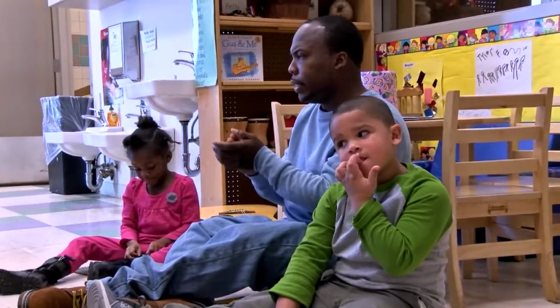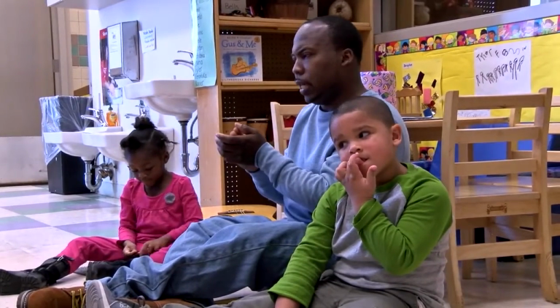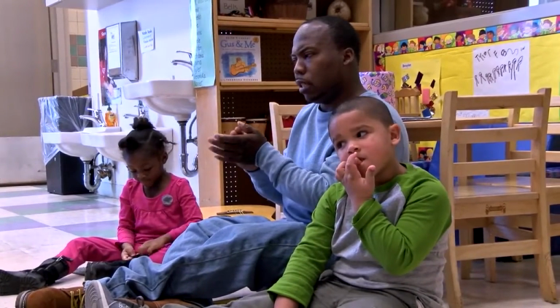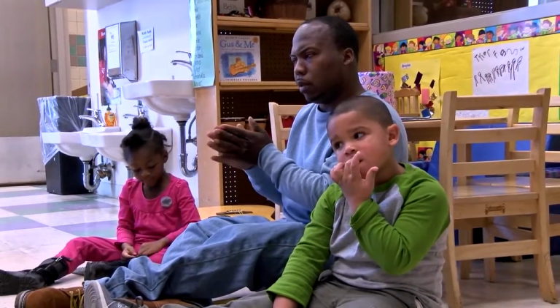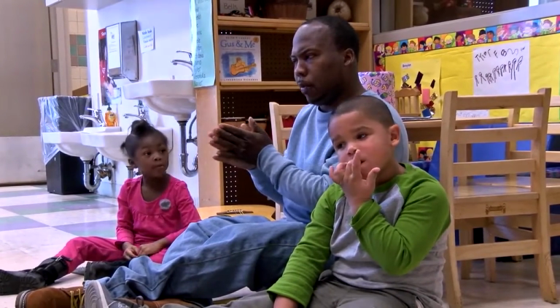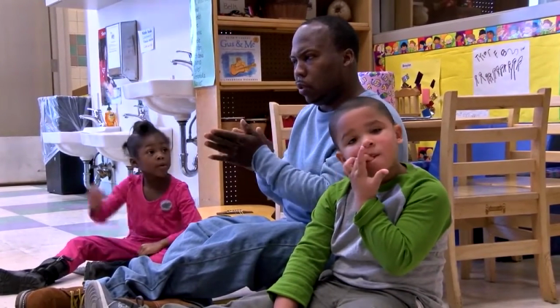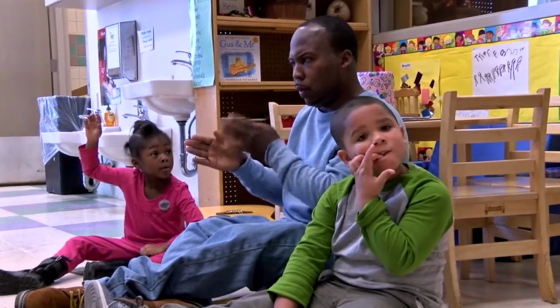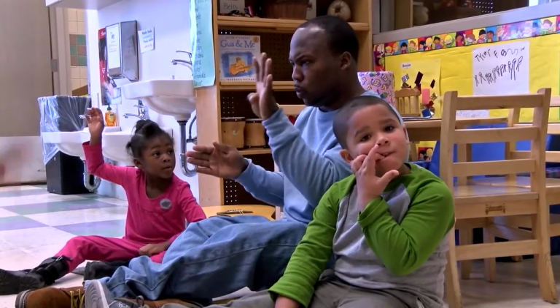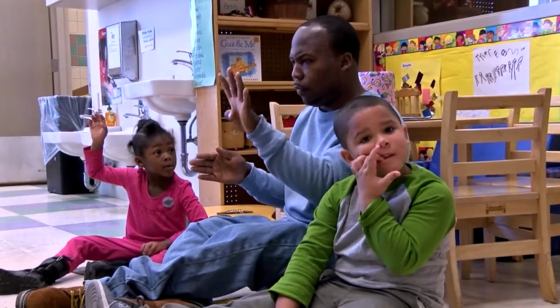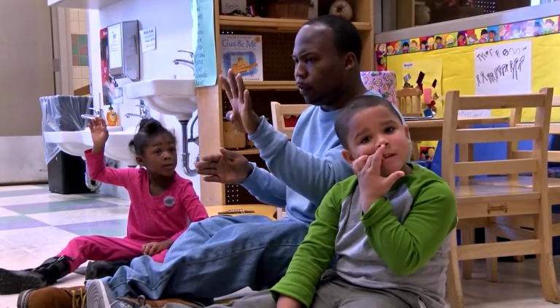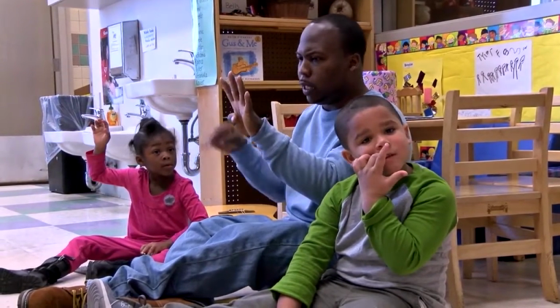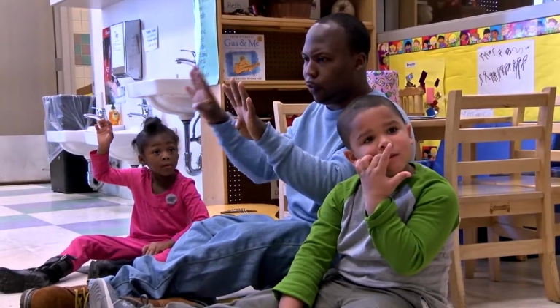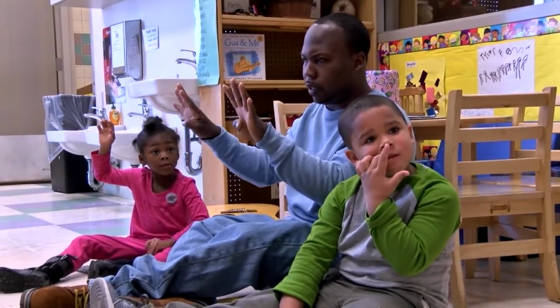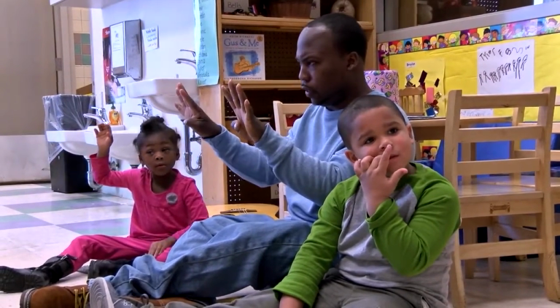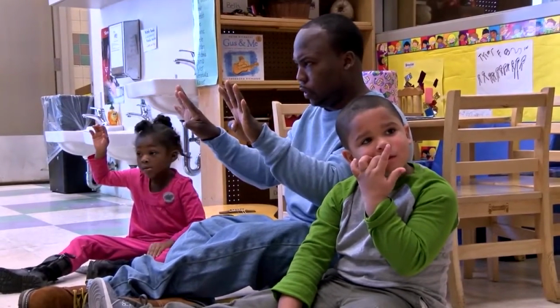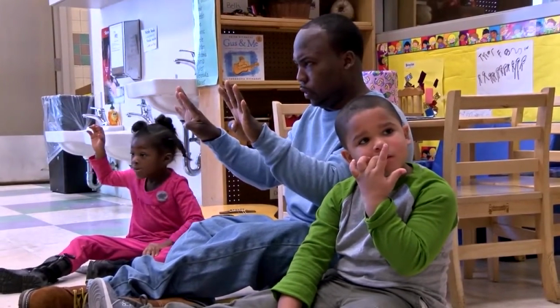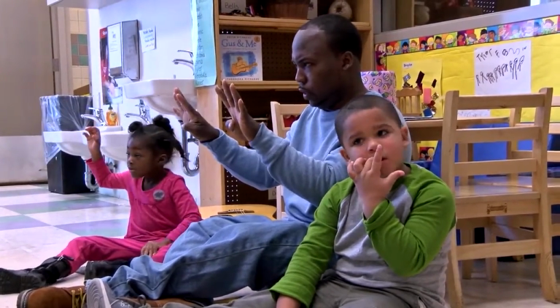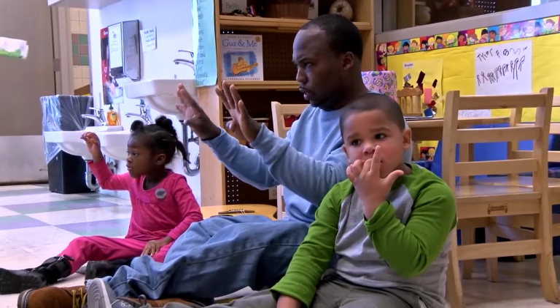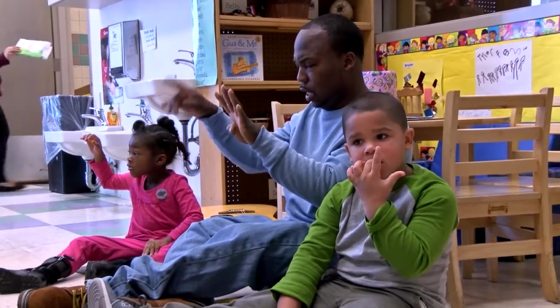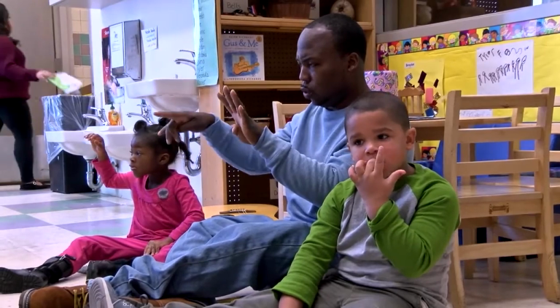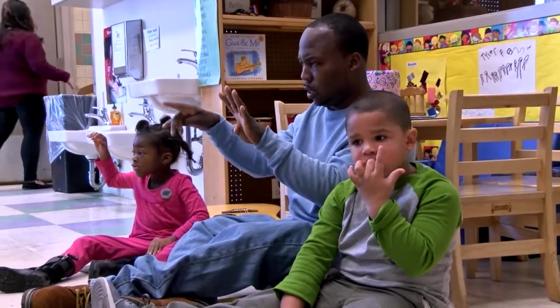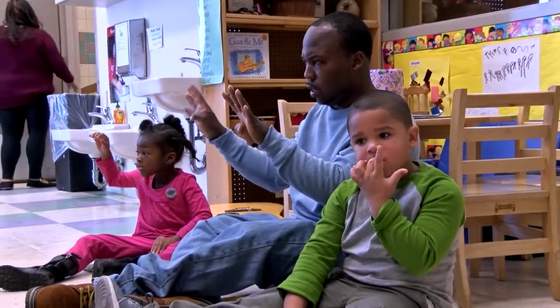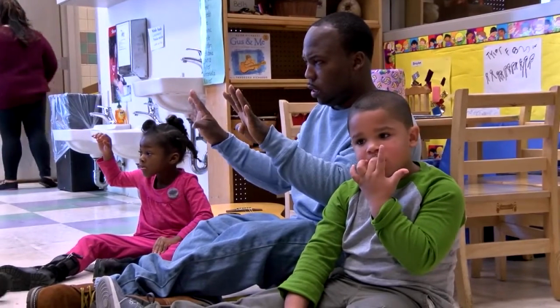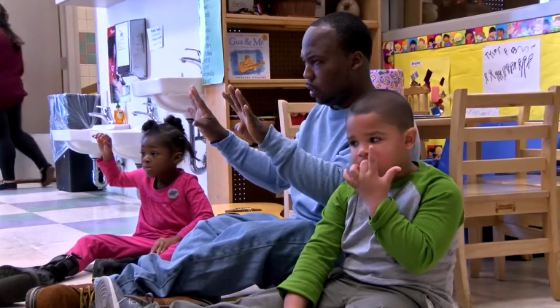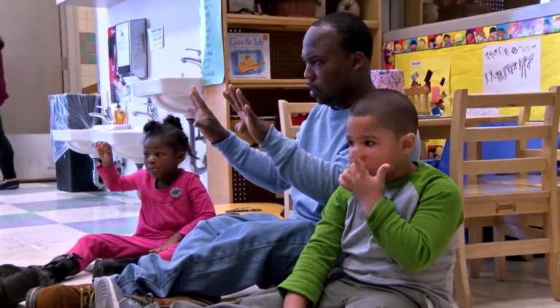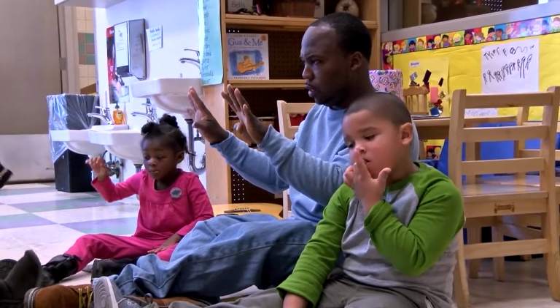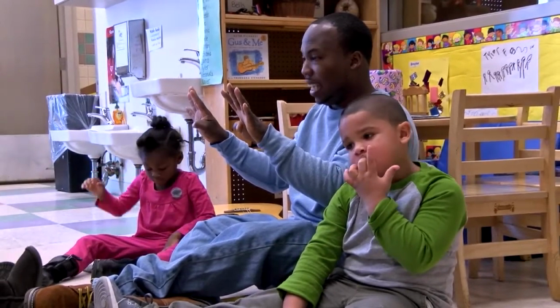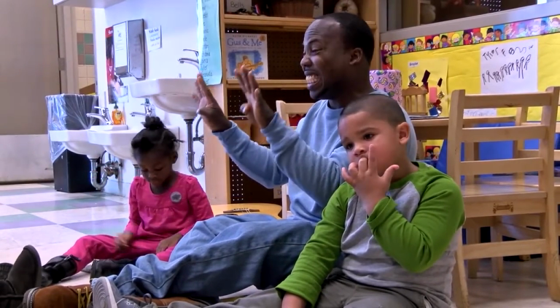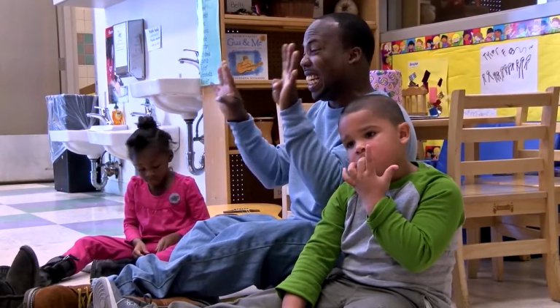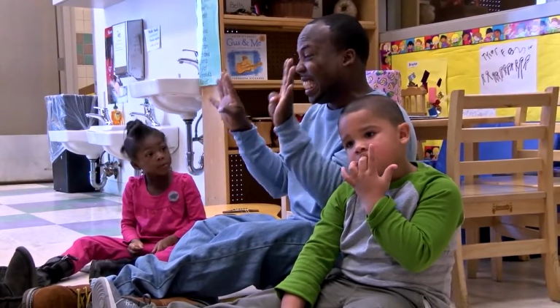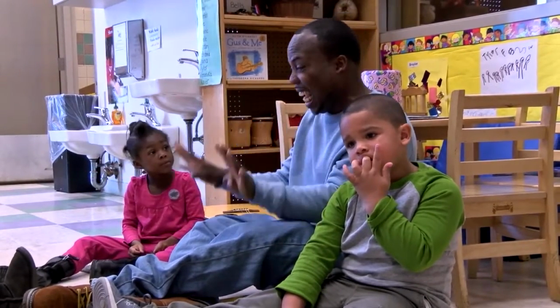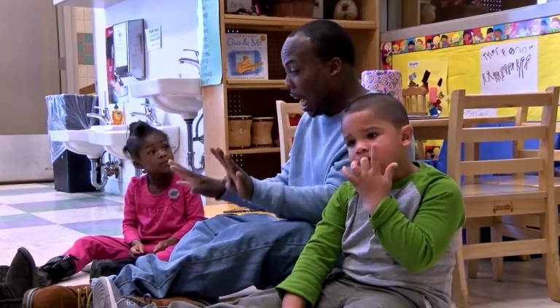Somebody talk to me about those numbers. We've got four boys, four girls. It's the same.